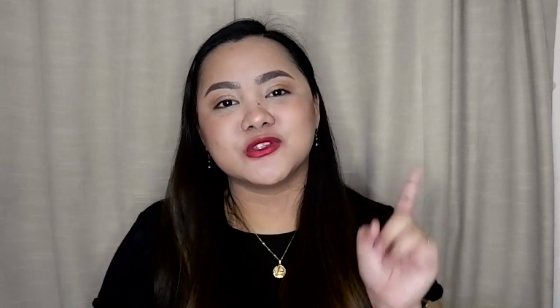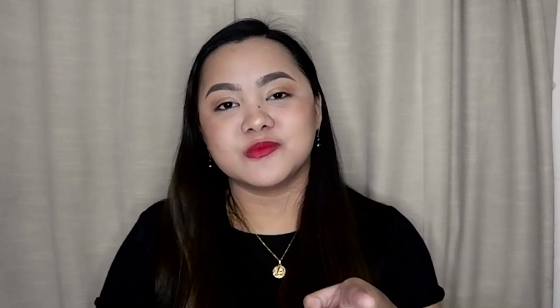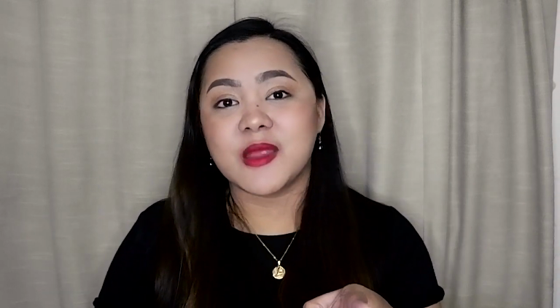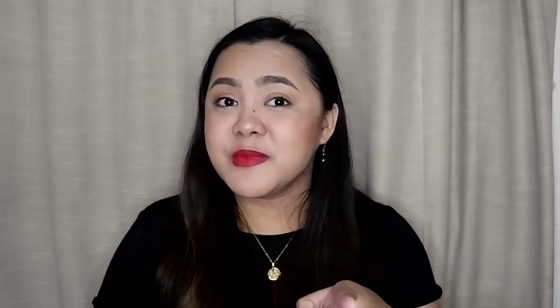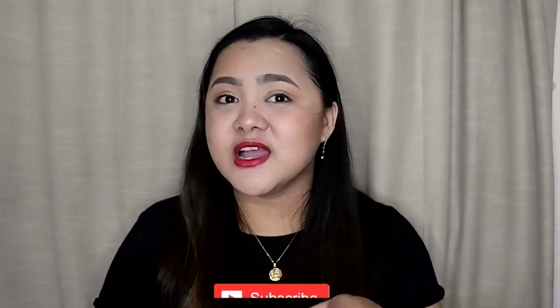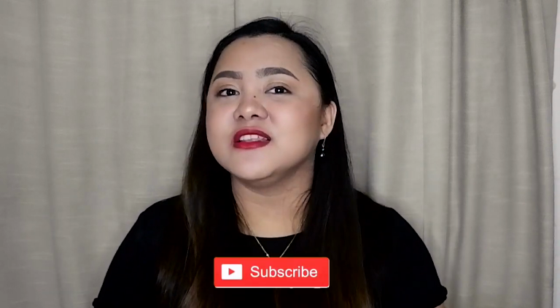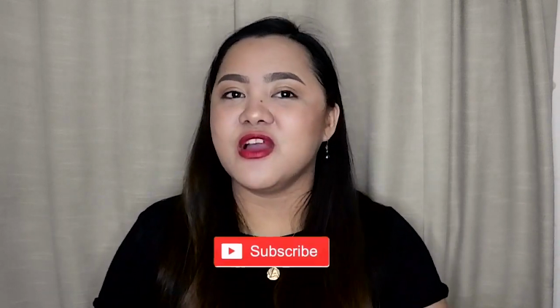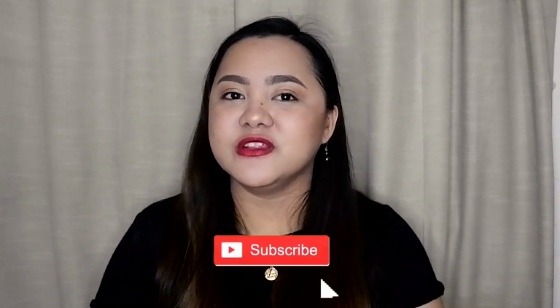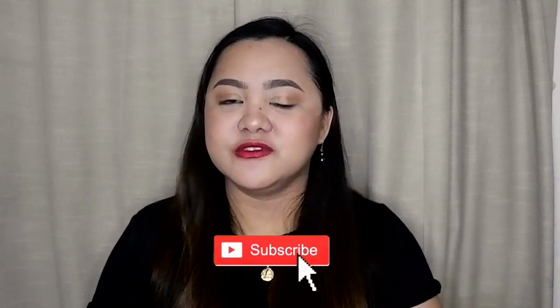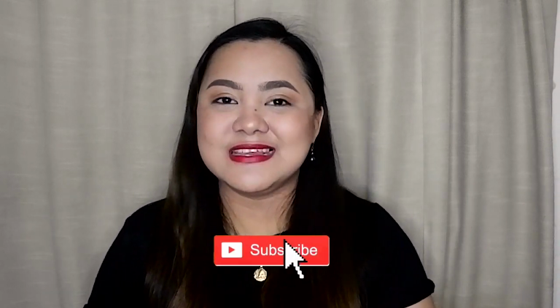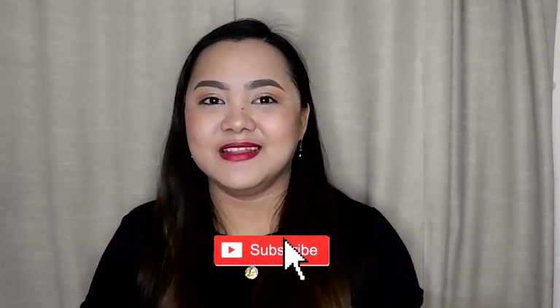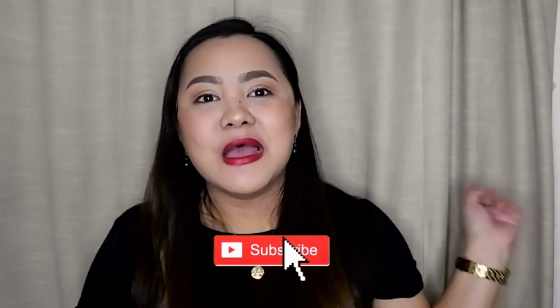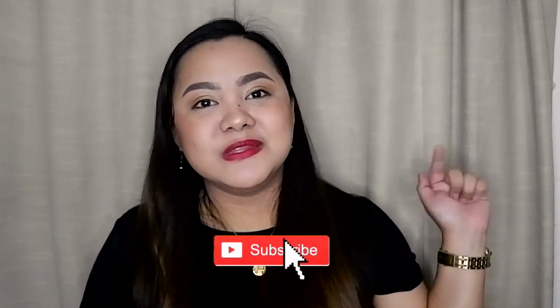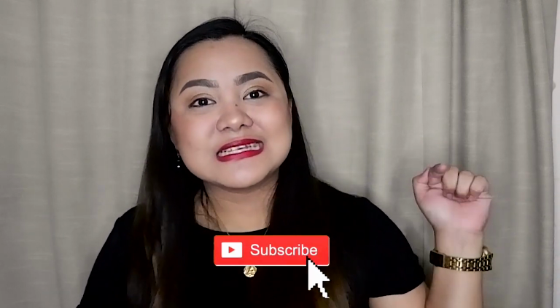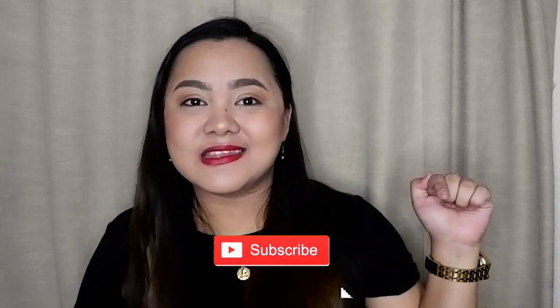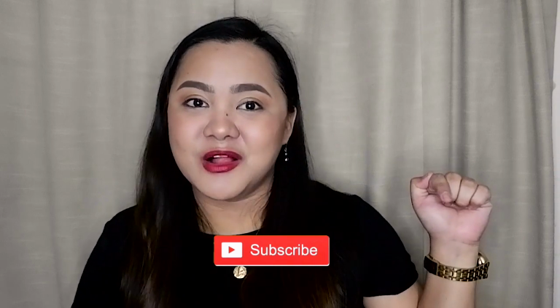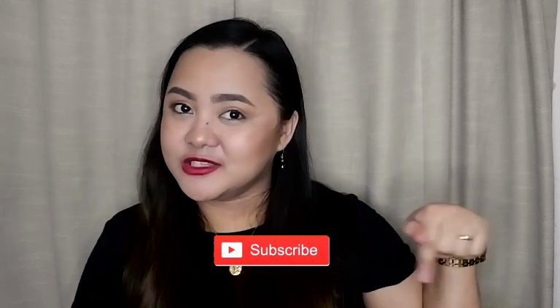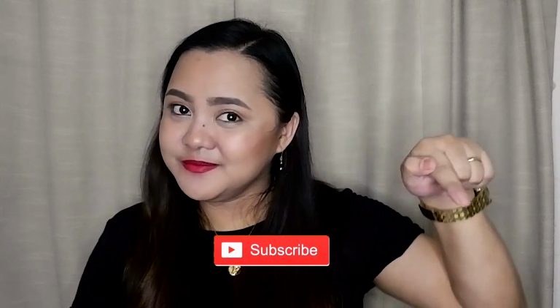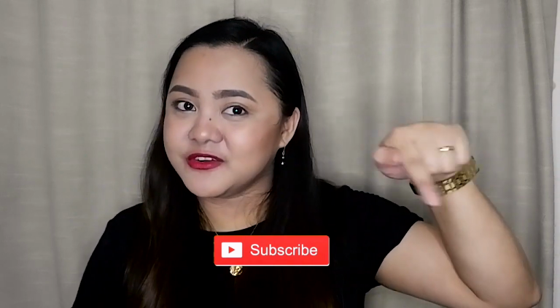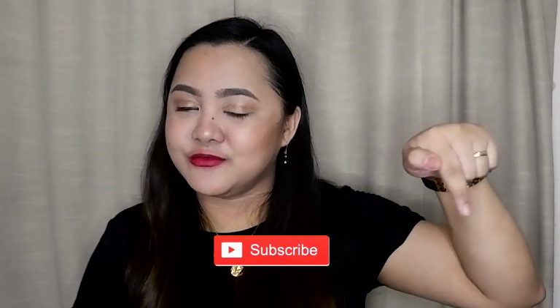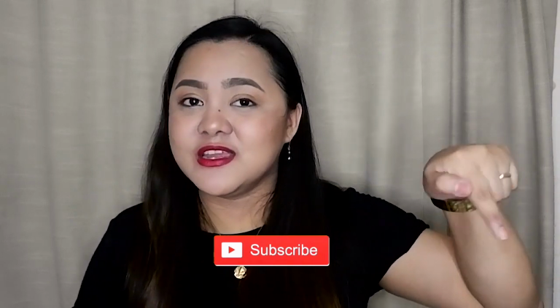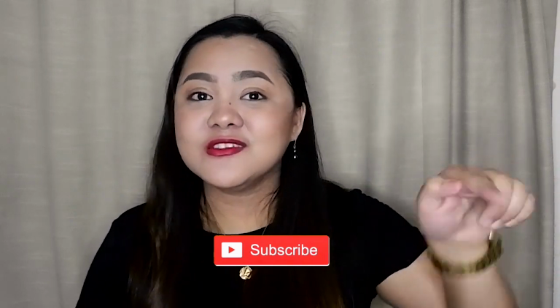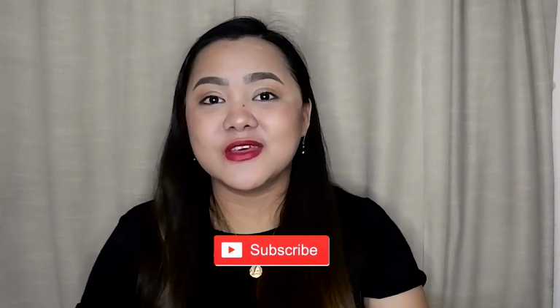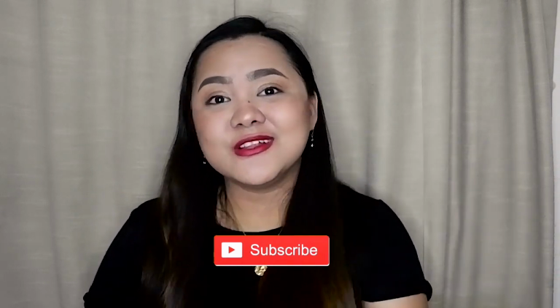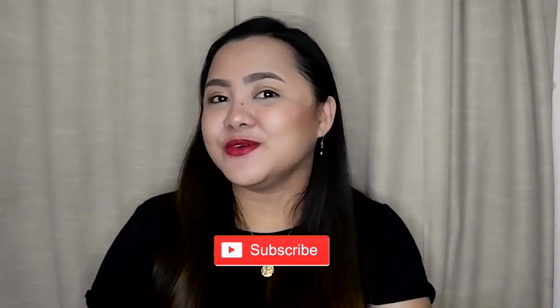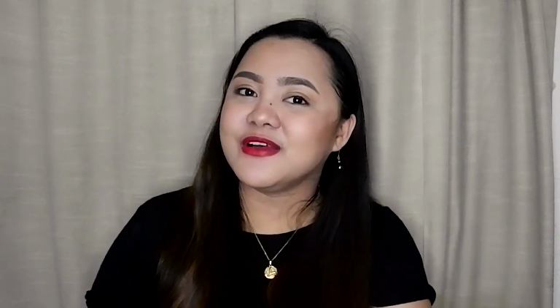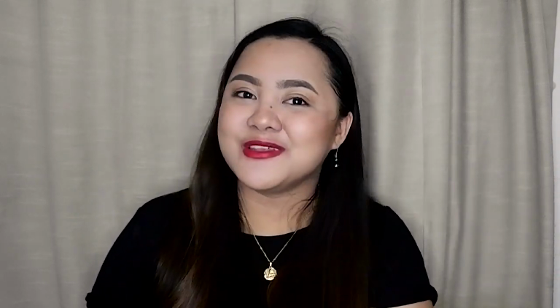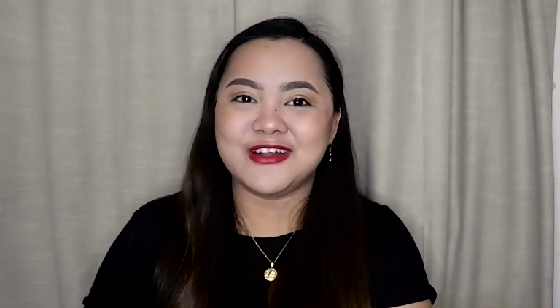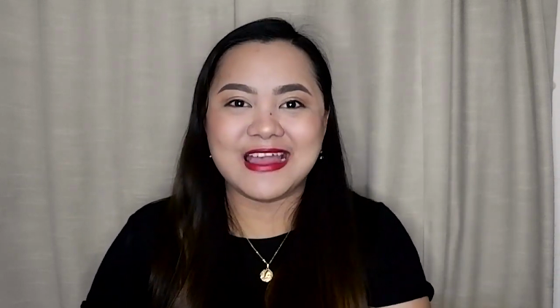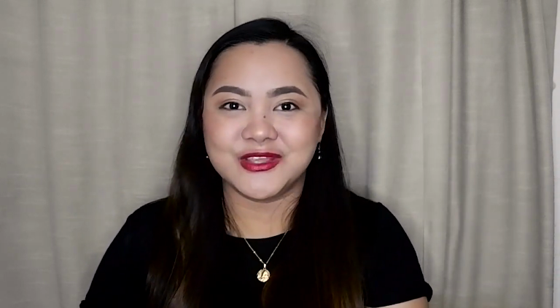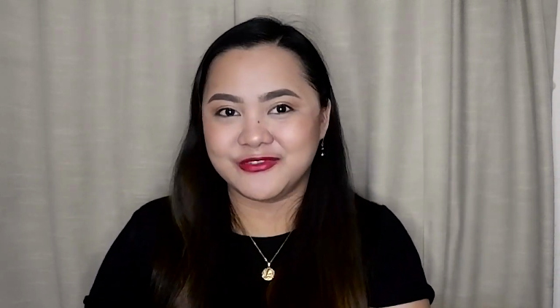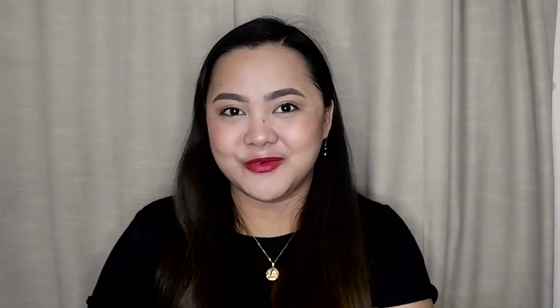Be sure to subscribe to my channel if you haven't already and please click the bell button right over here so that you'll get notified whenever I have a new video.